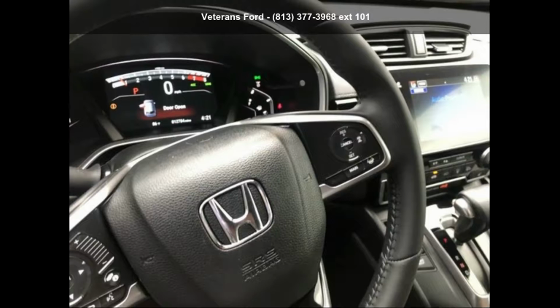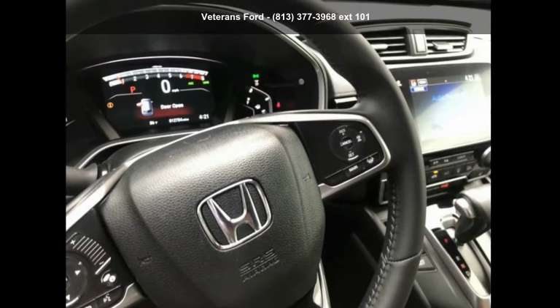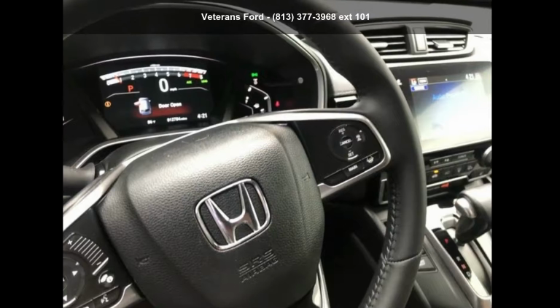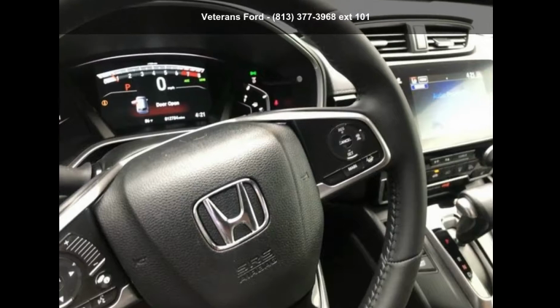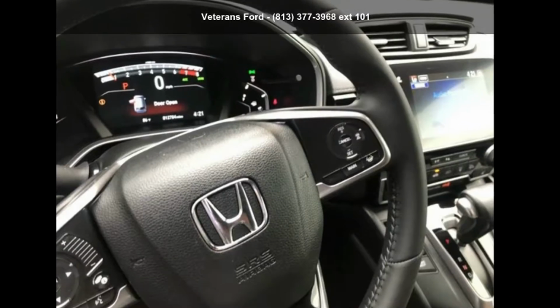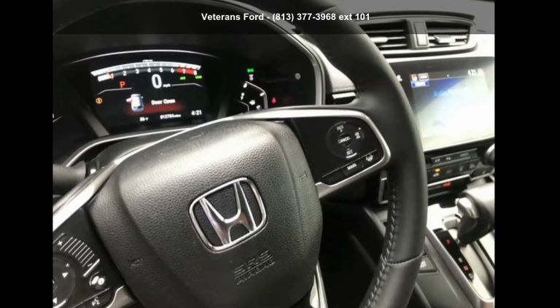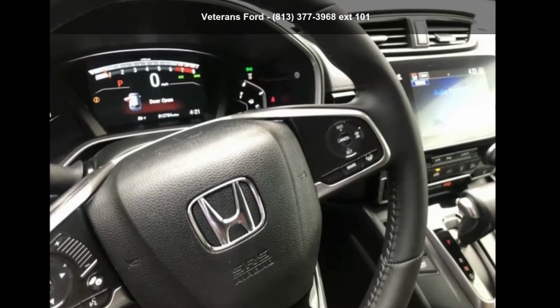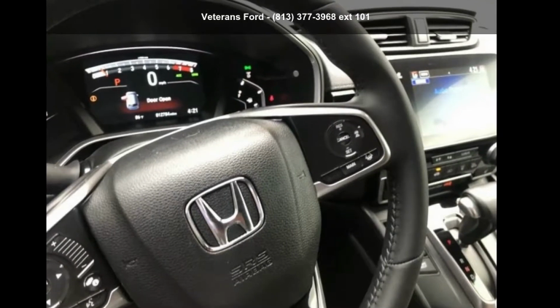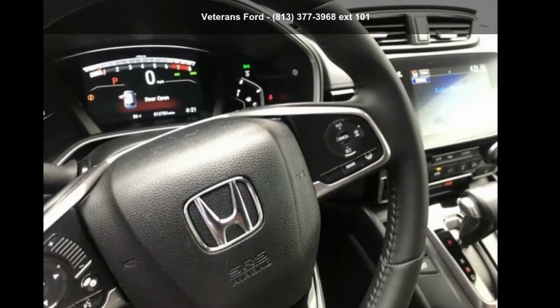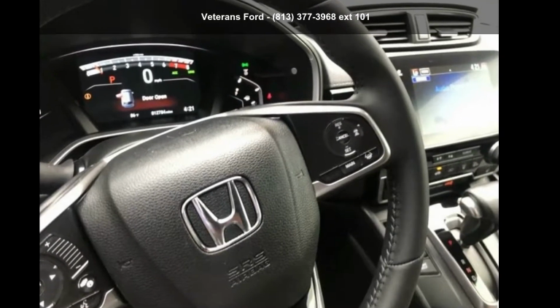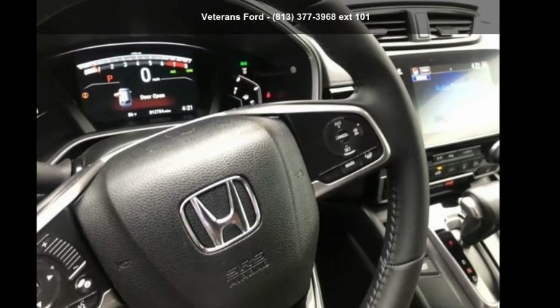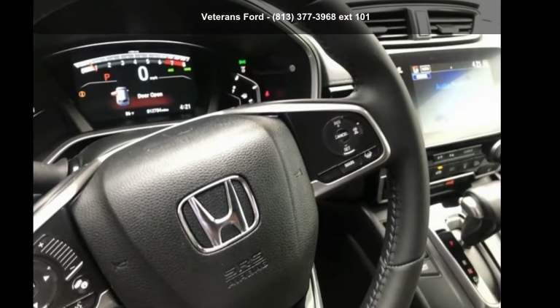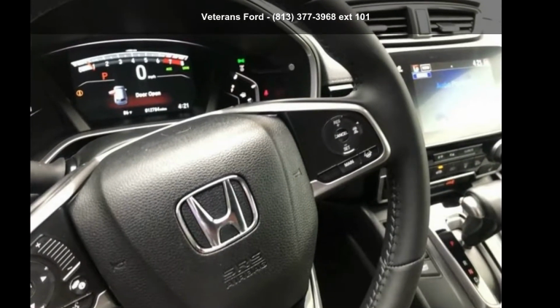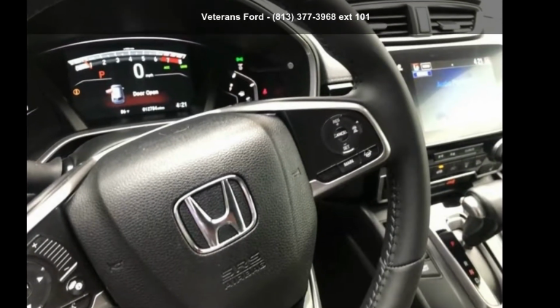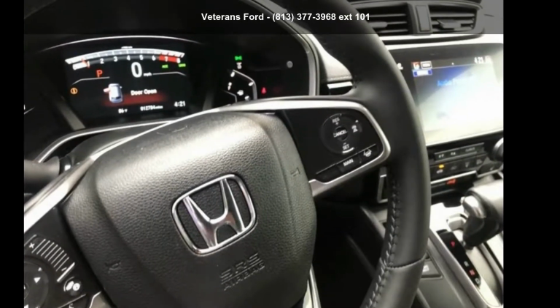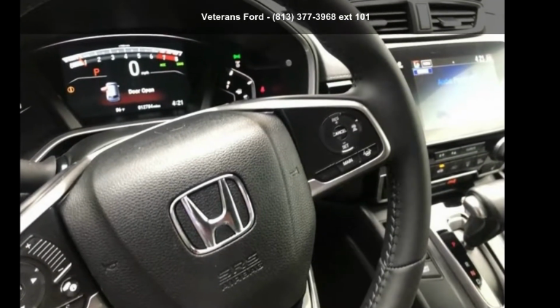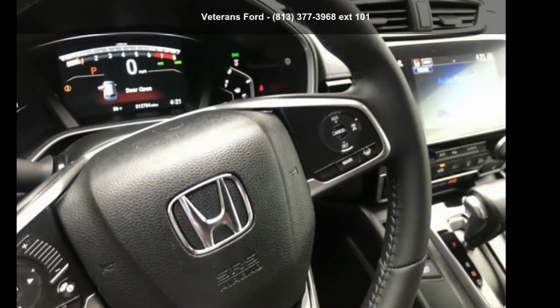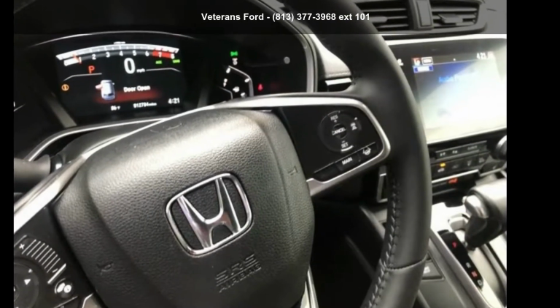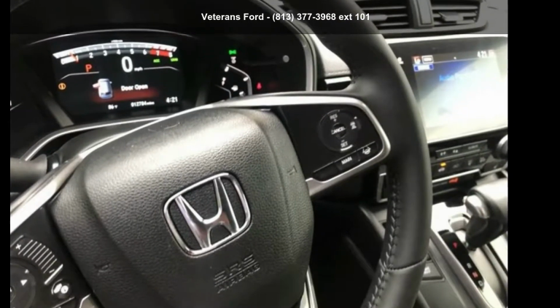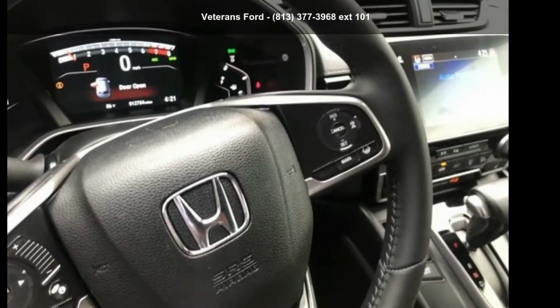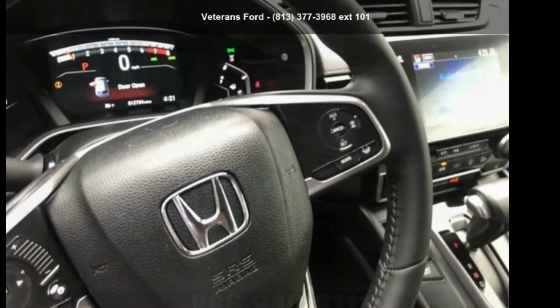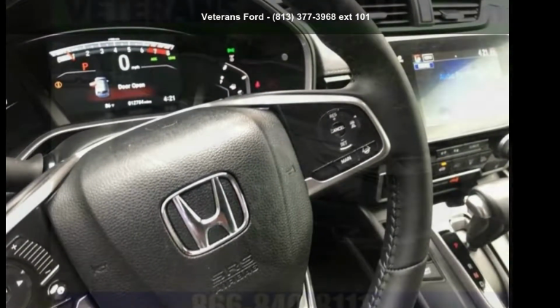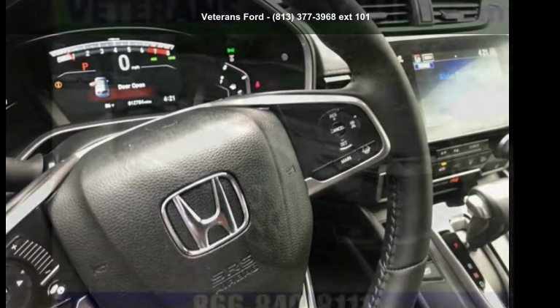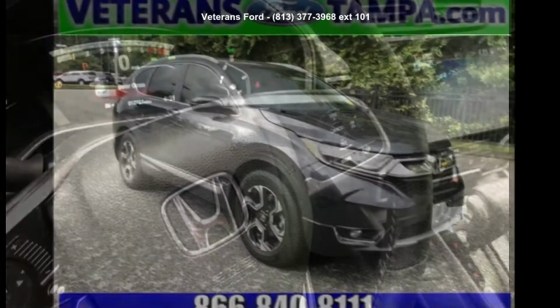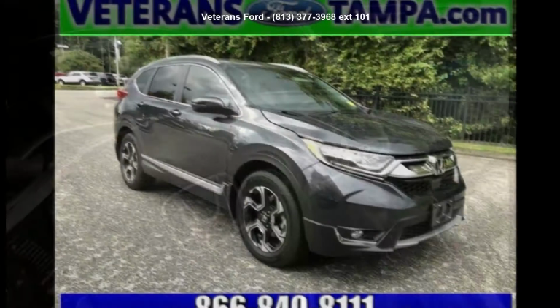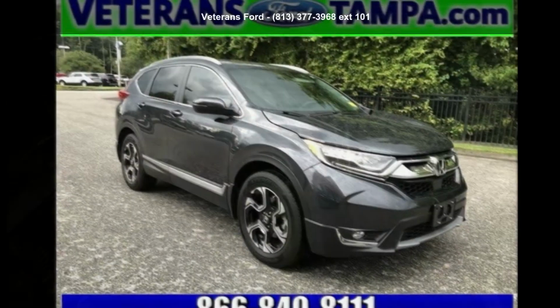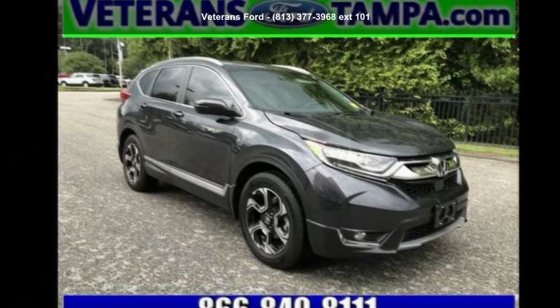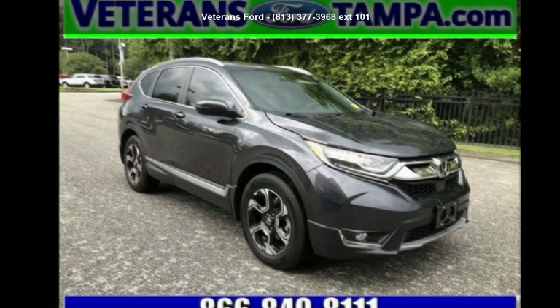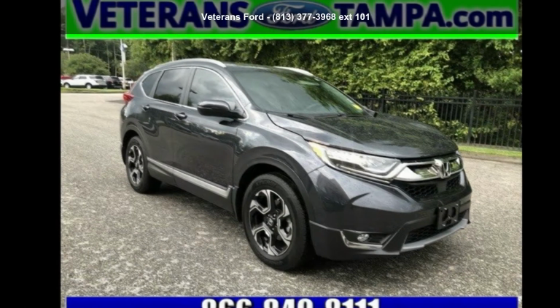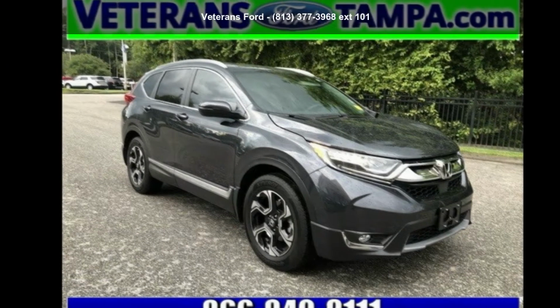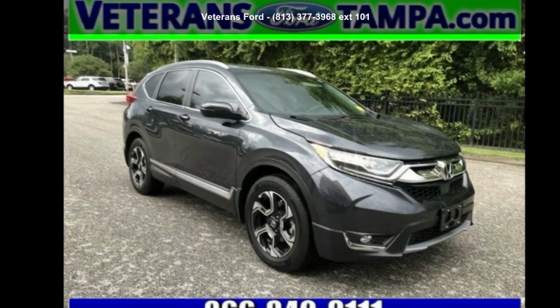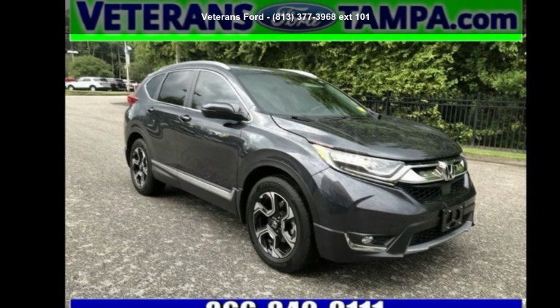Check out this Honda 2017 CR-V Touring. This may be the set of wheels you've been looking for.